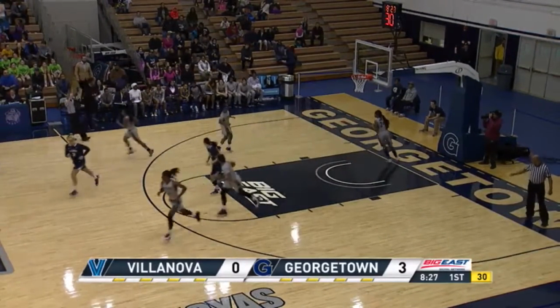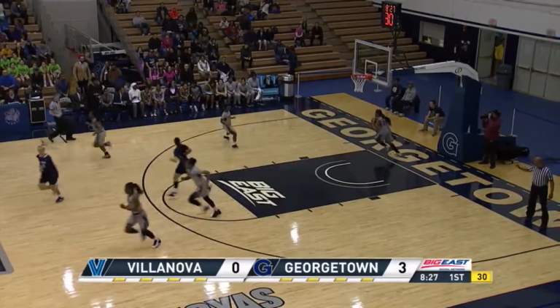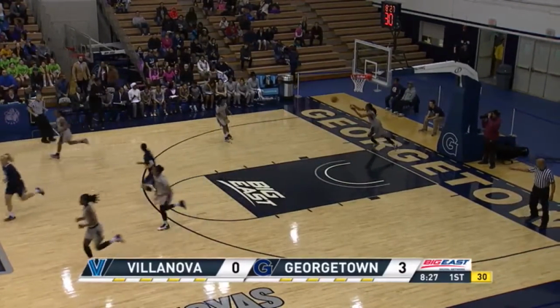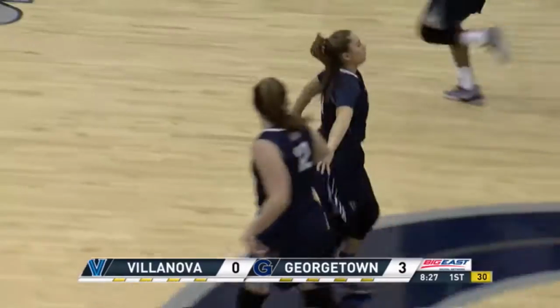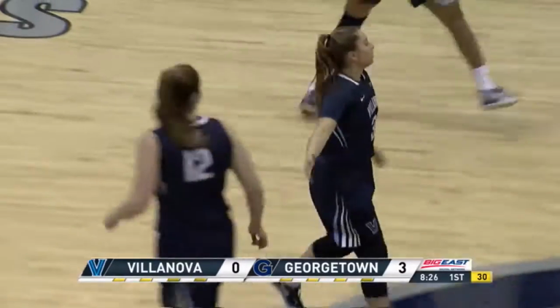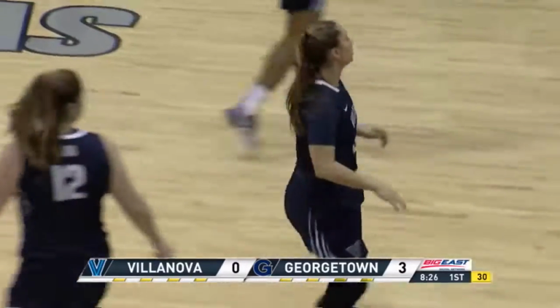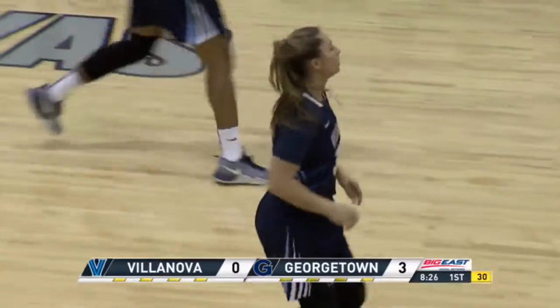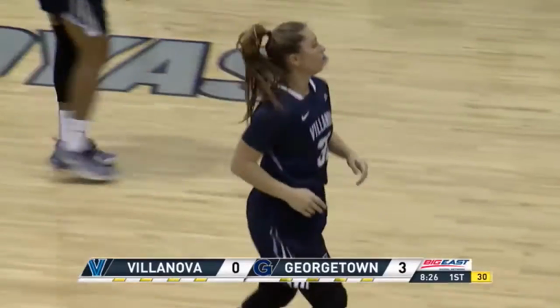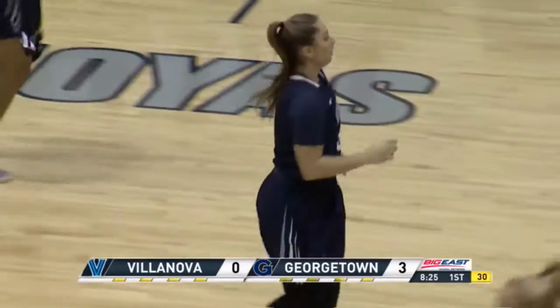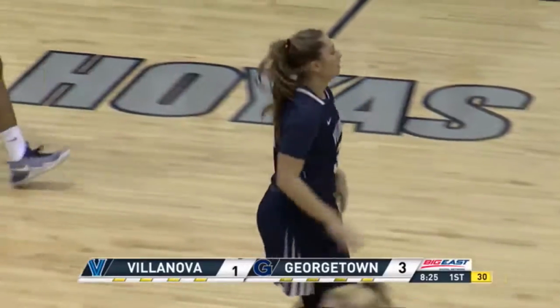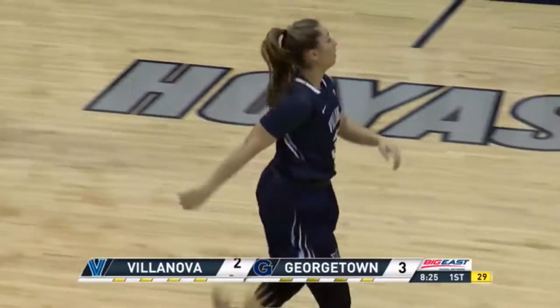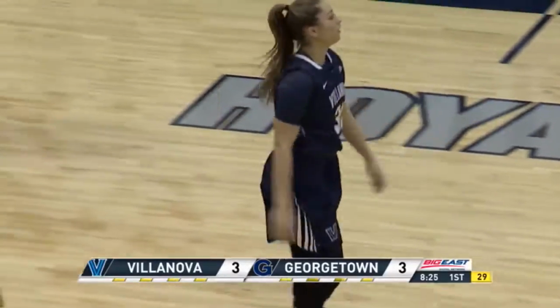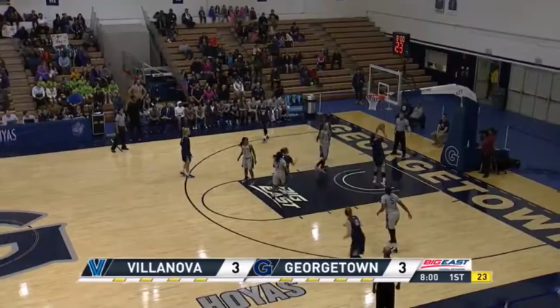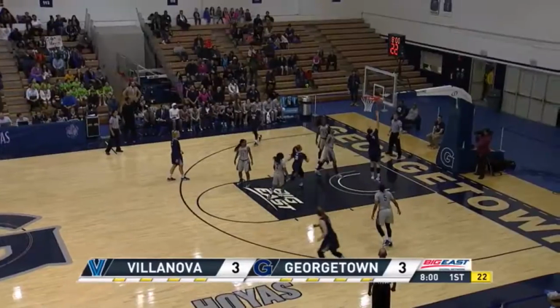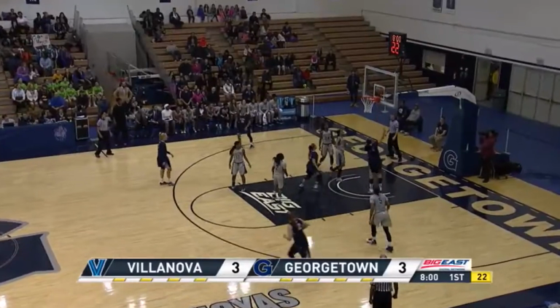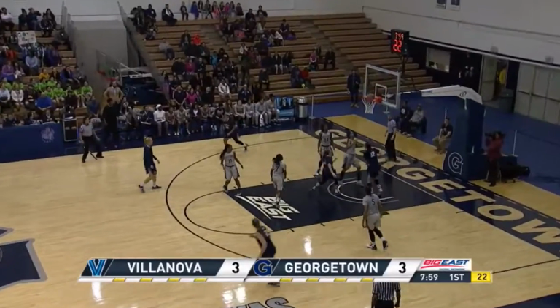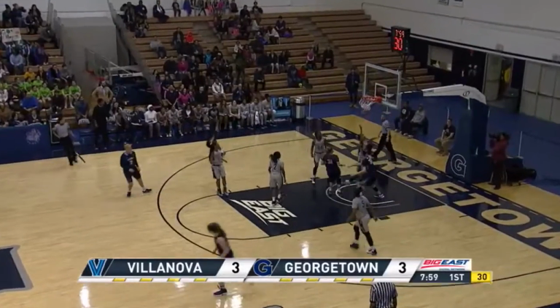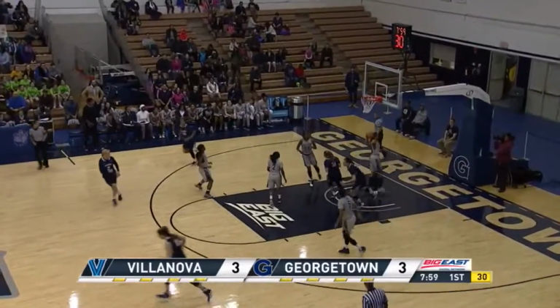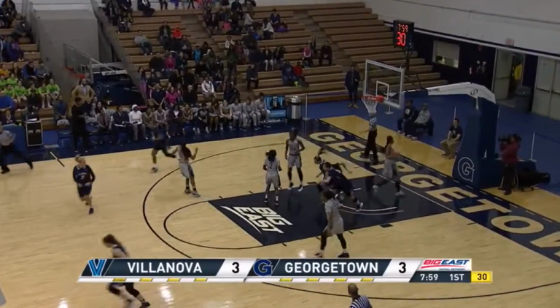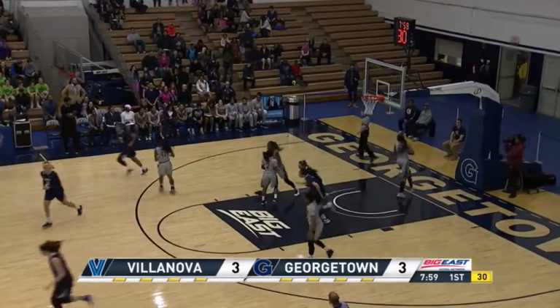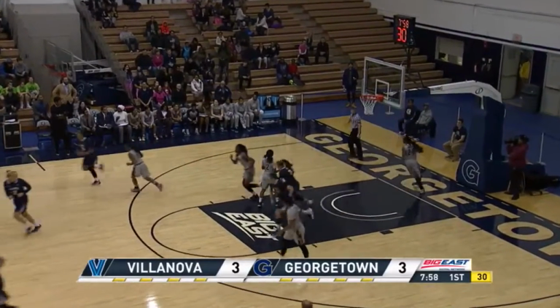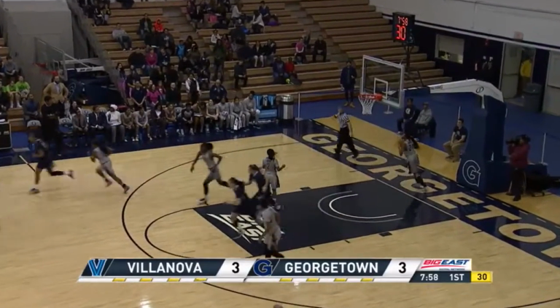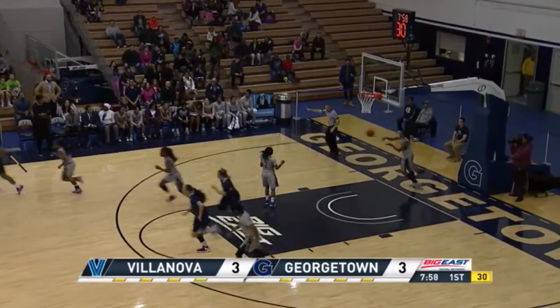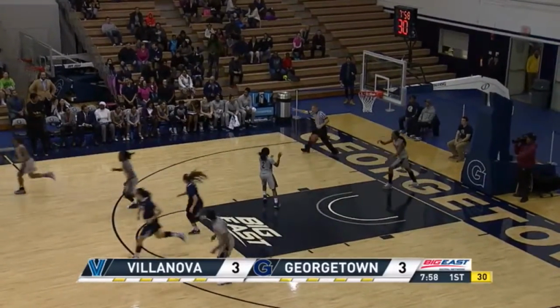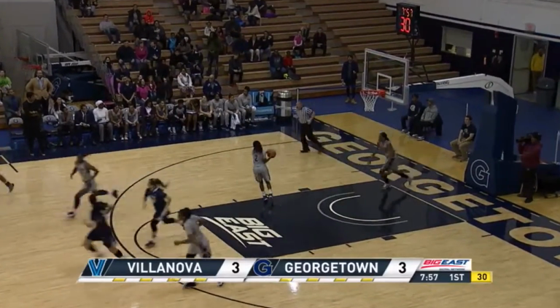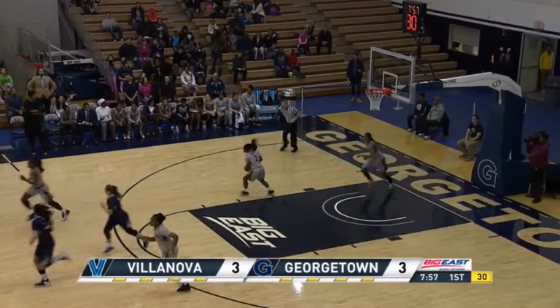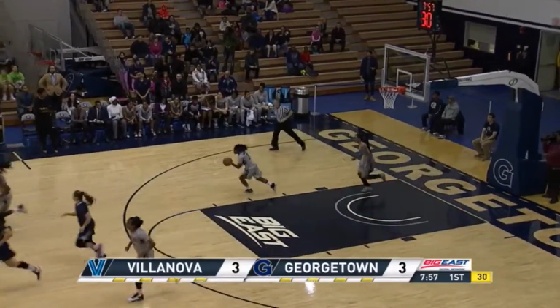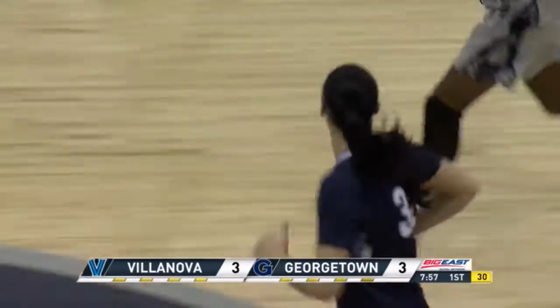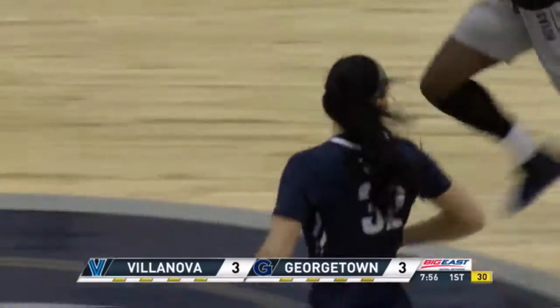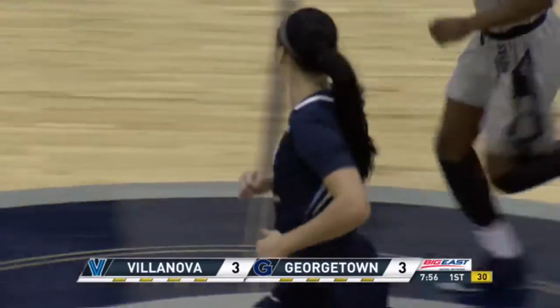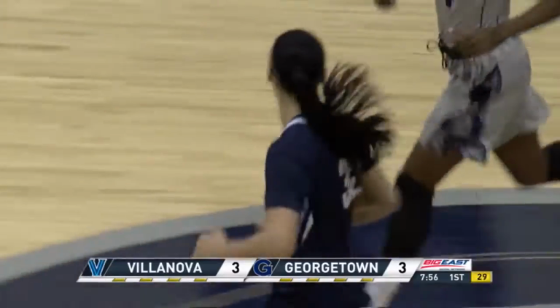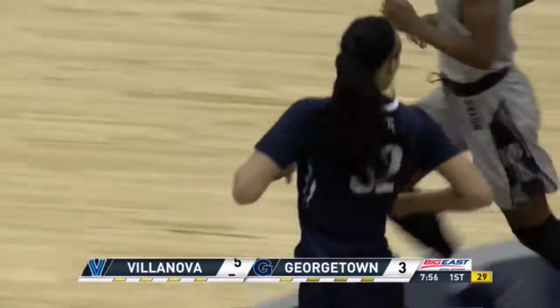Han there from outside, a deep three. Pass there inside on the cut, and the basket there by Samantha Wilkes.